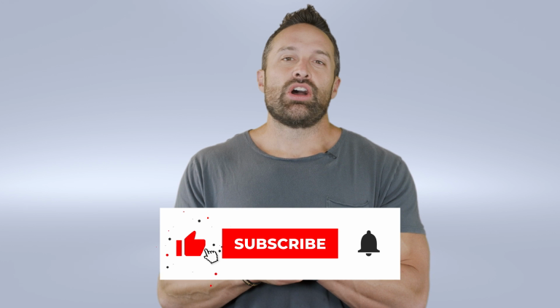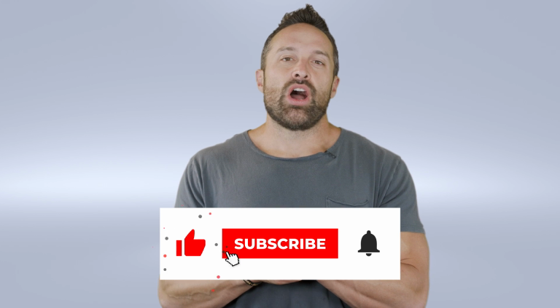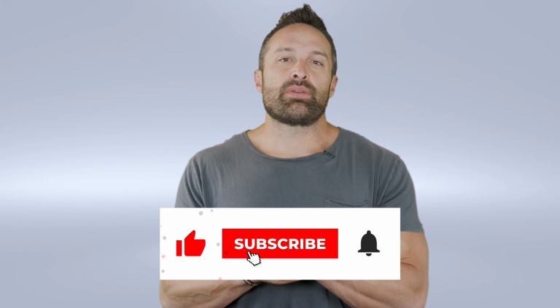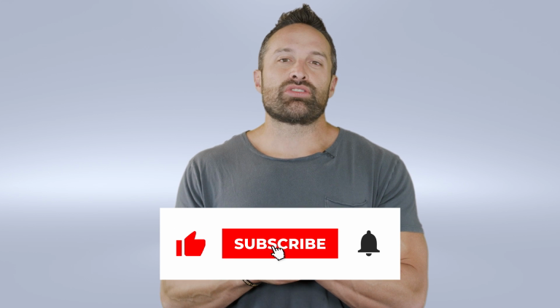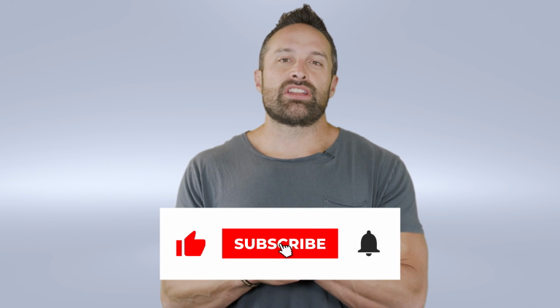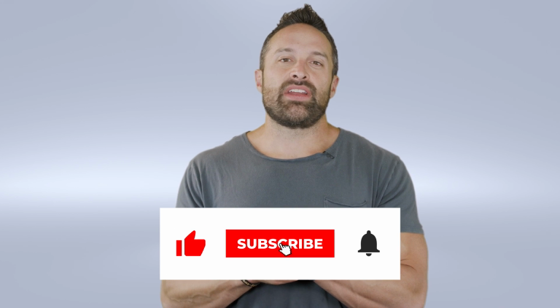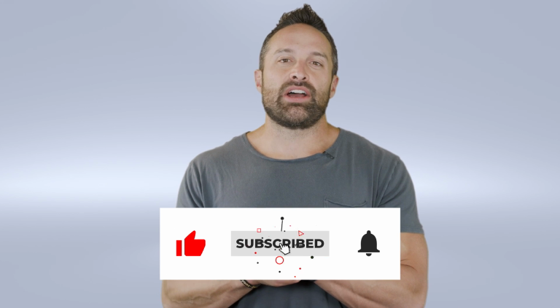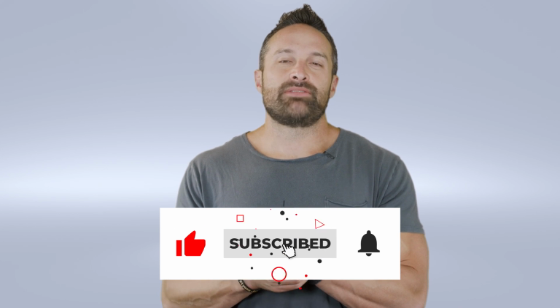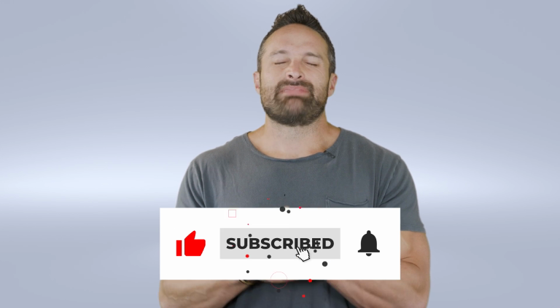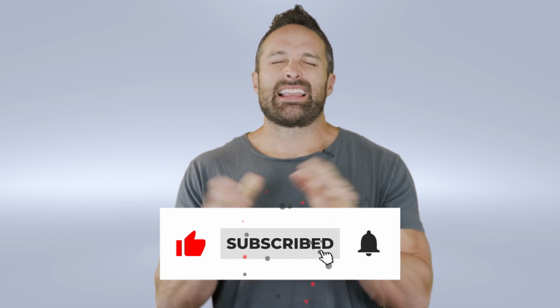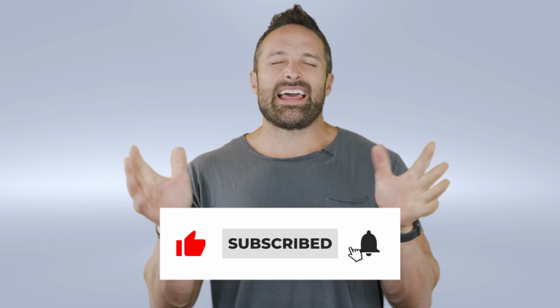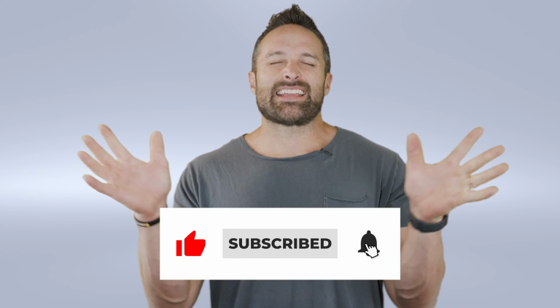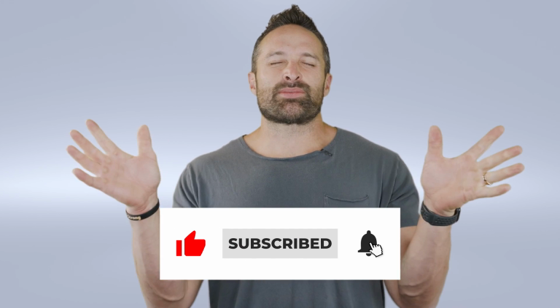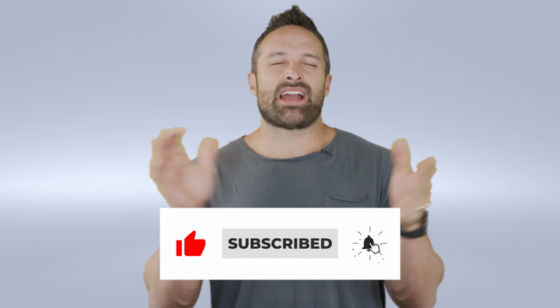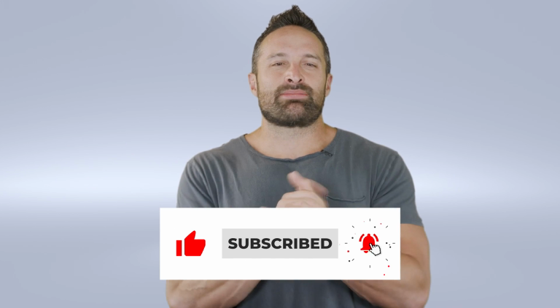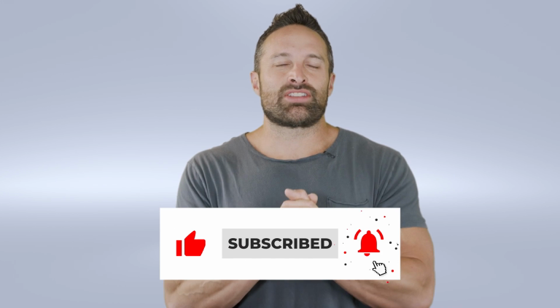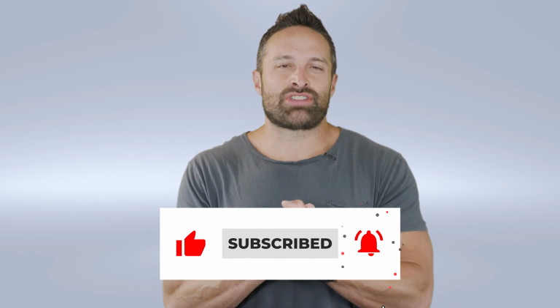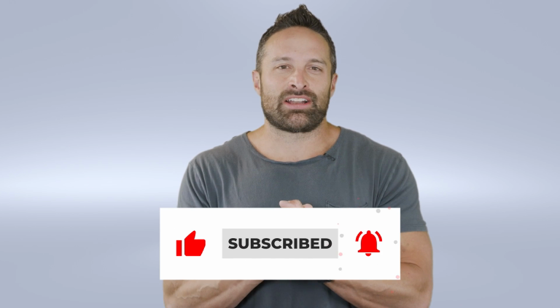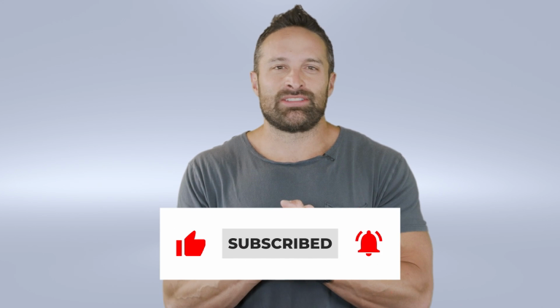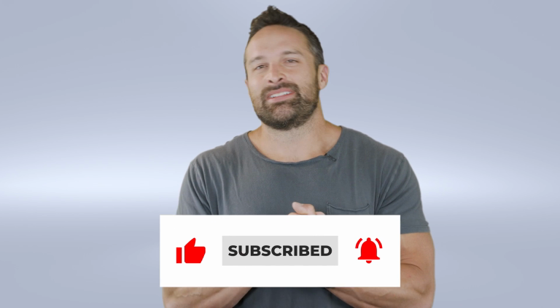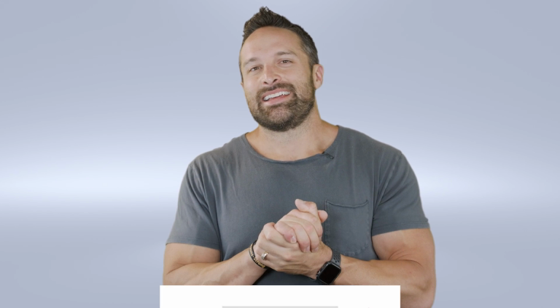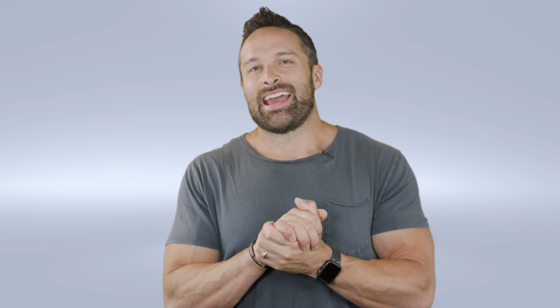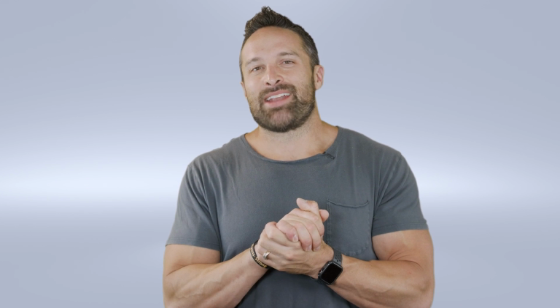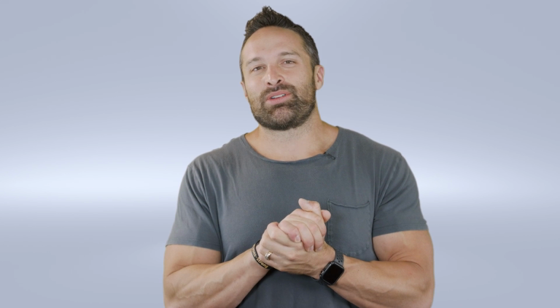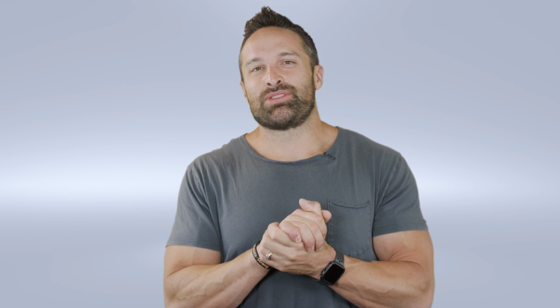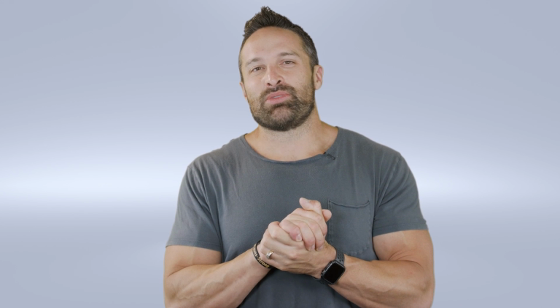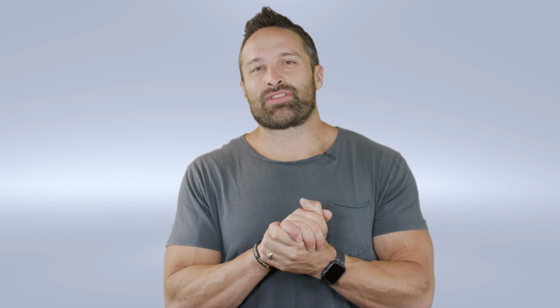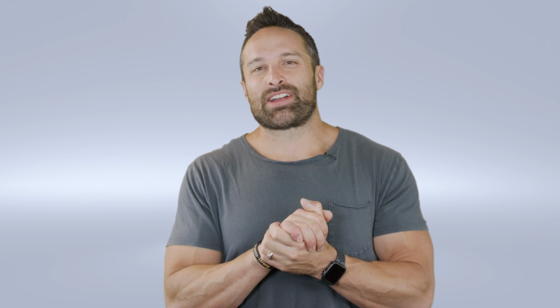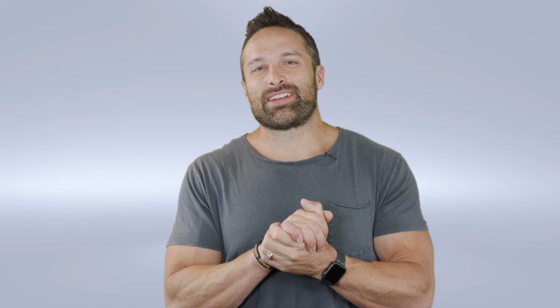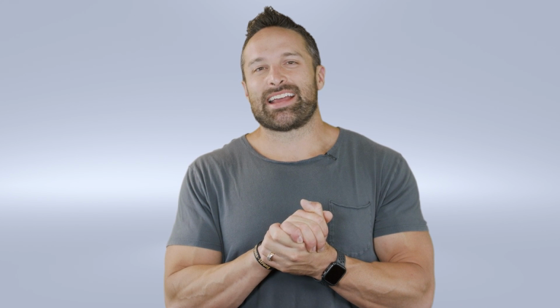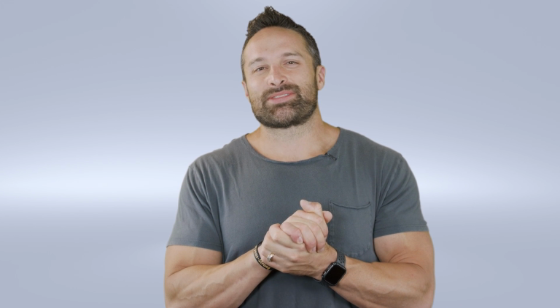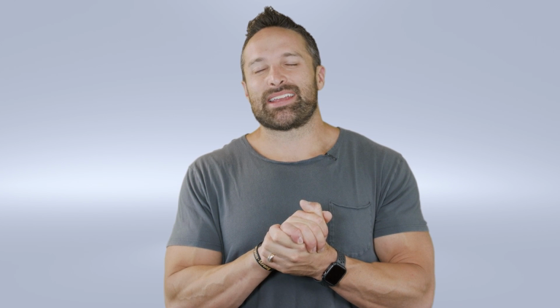Hope you enjoyed the video. Like and subscribe to the channel, and we'll do more fuckery next week.